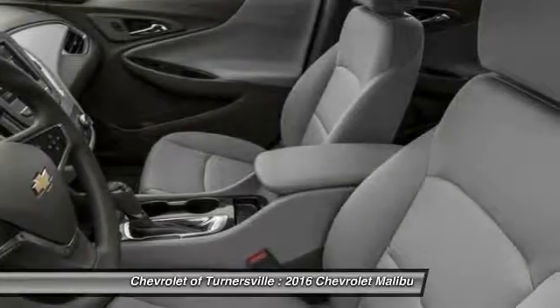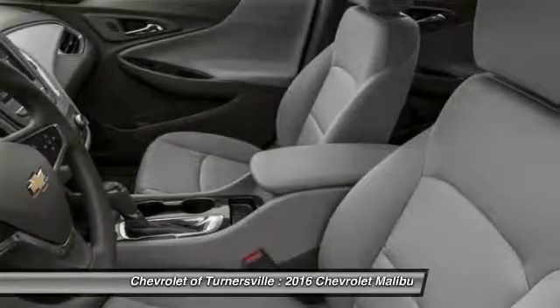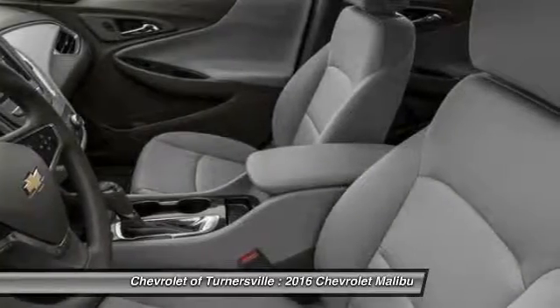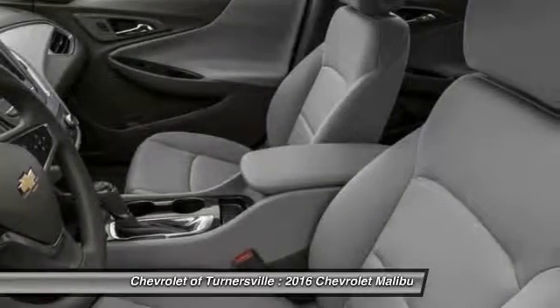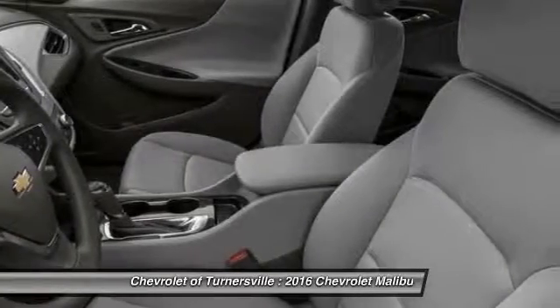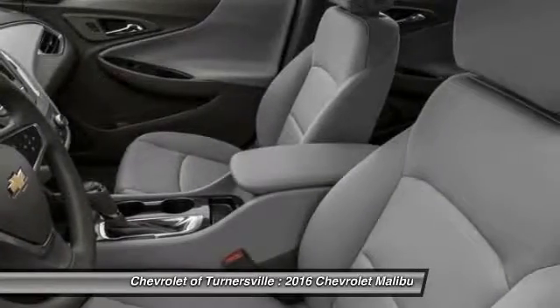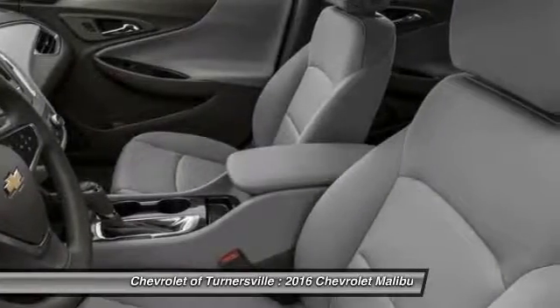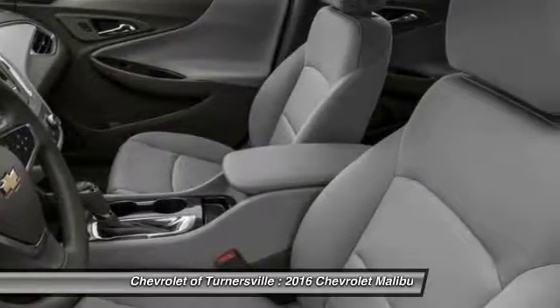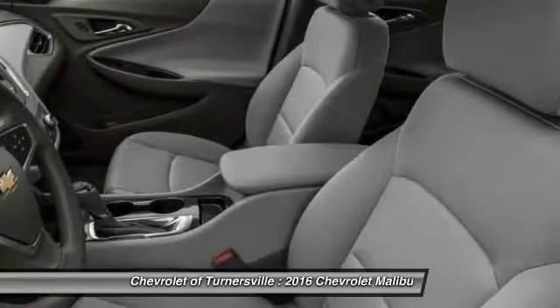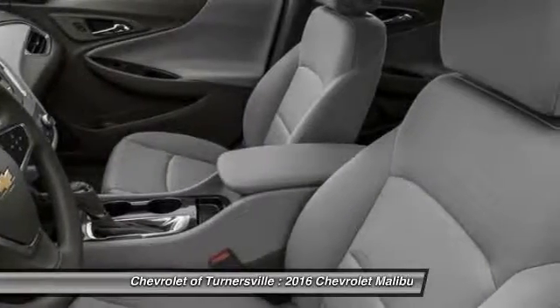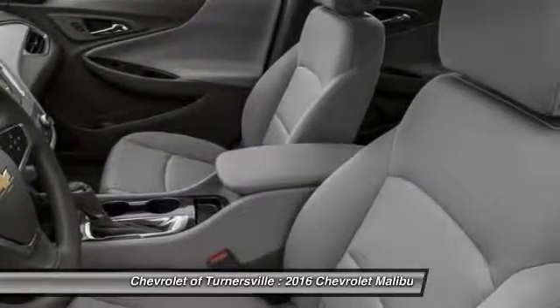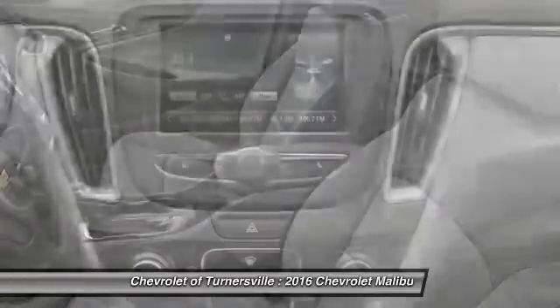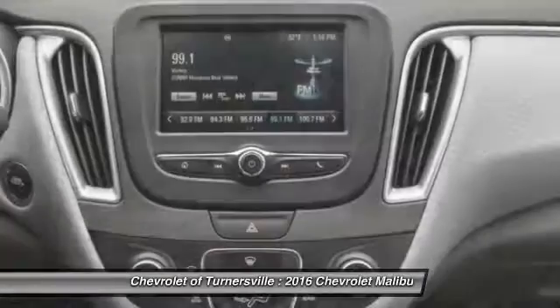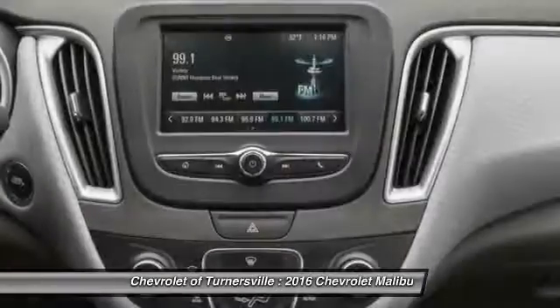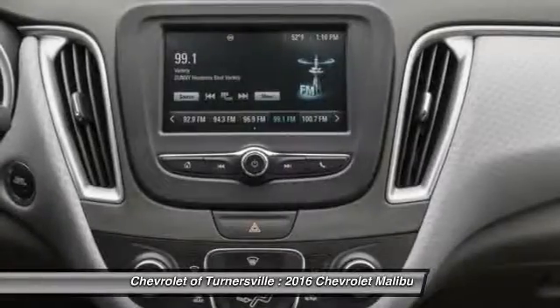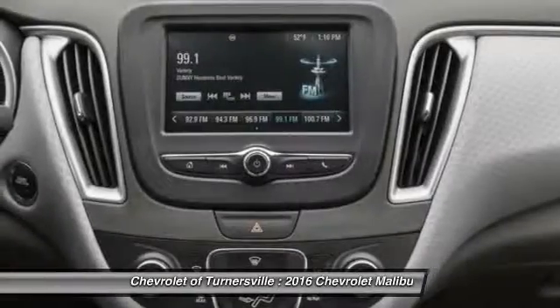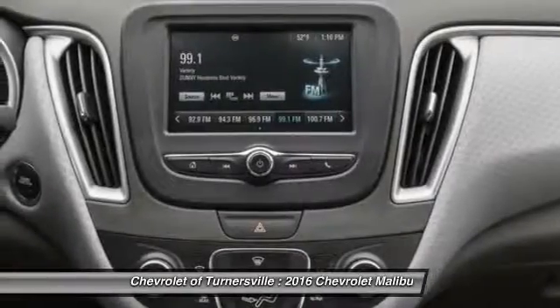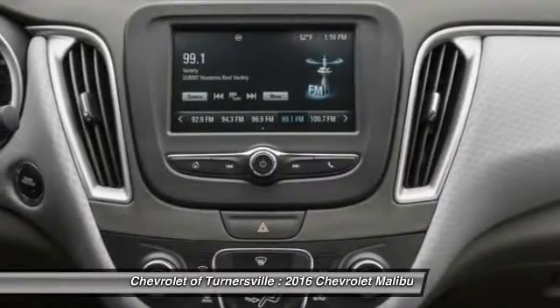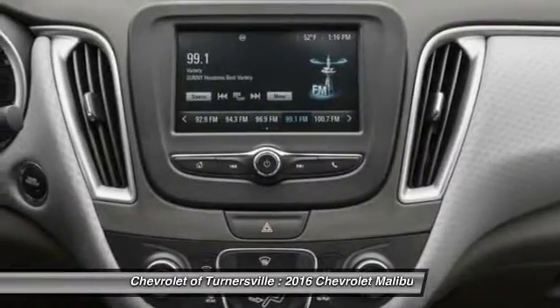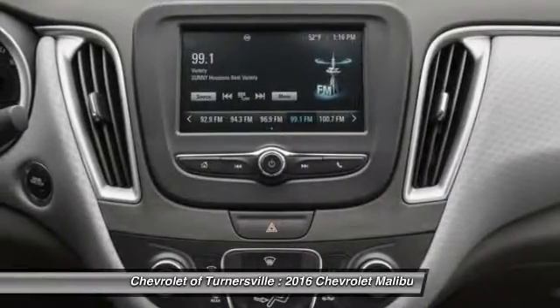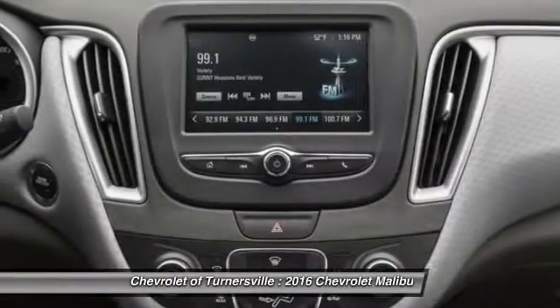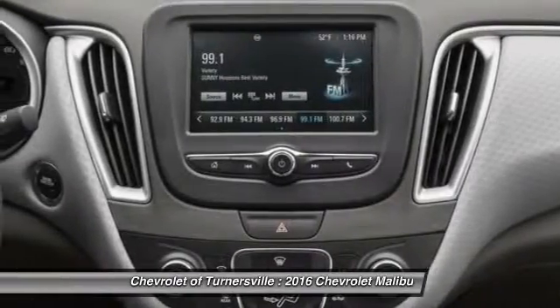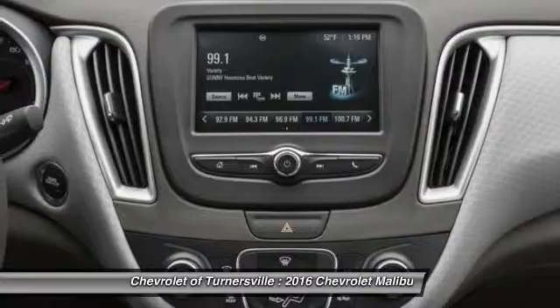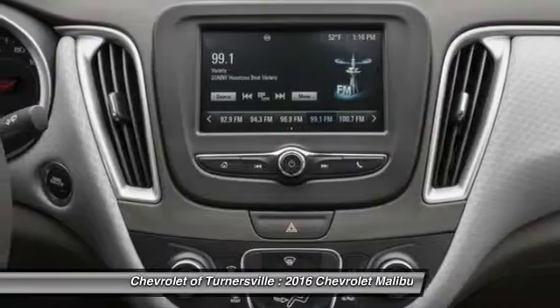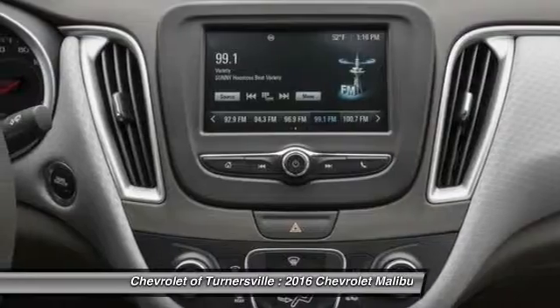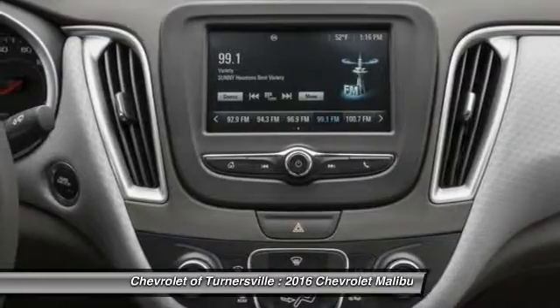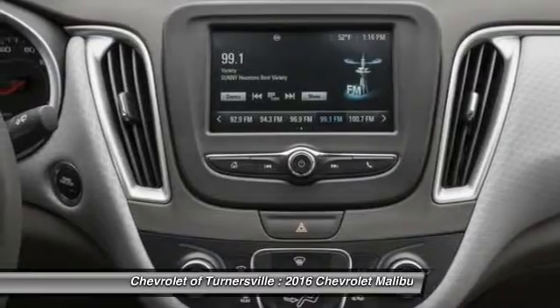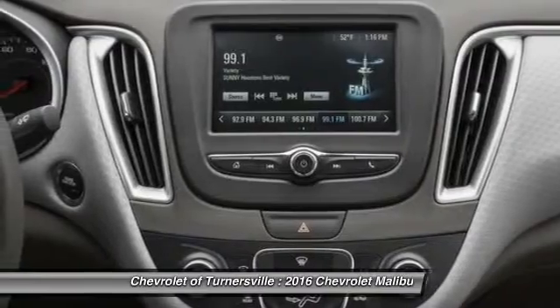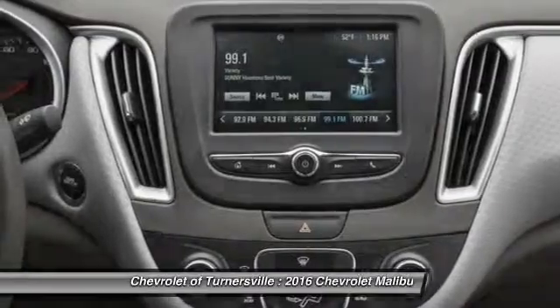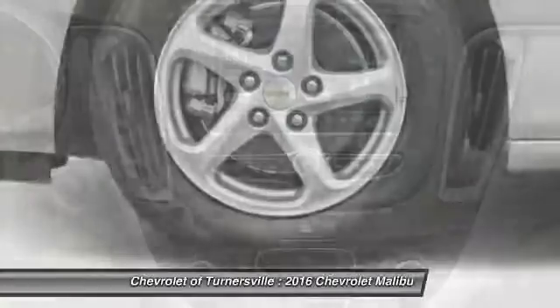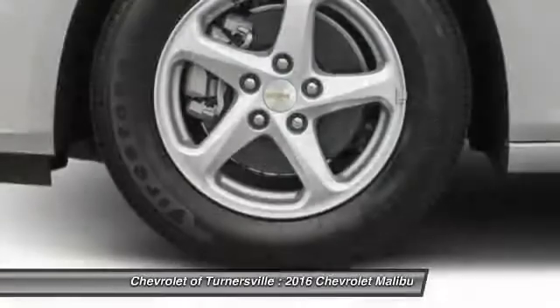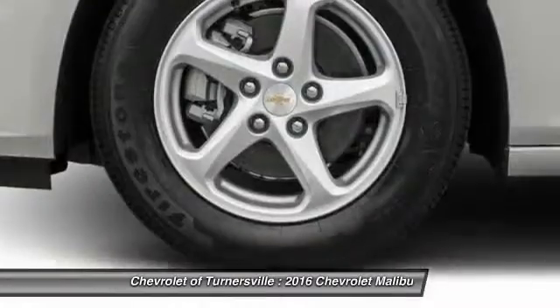Side airbag, center armrest, power windows, passenger airbag, and clock.